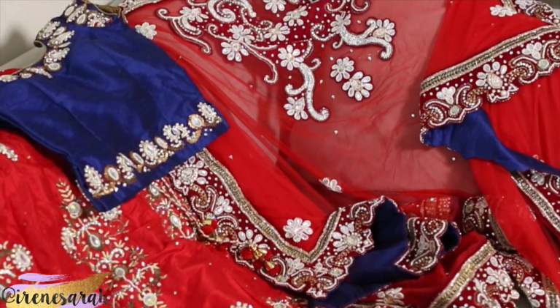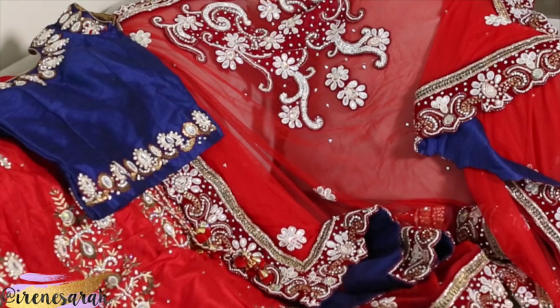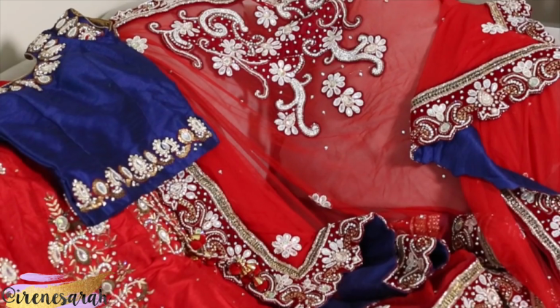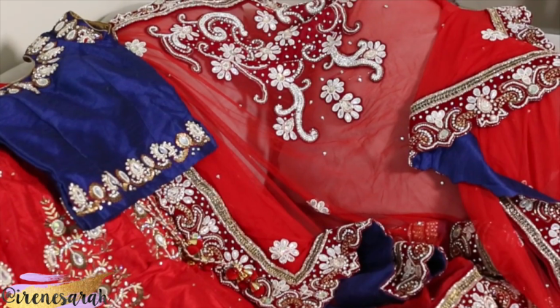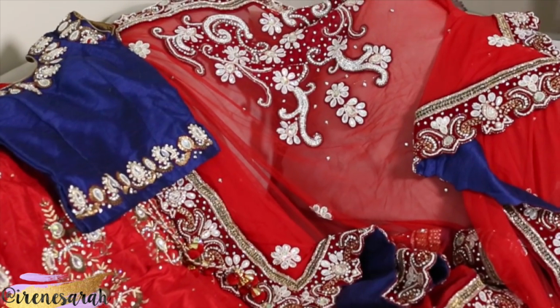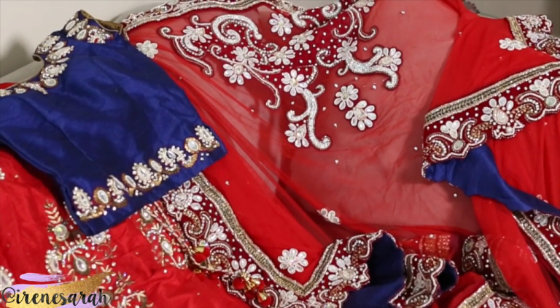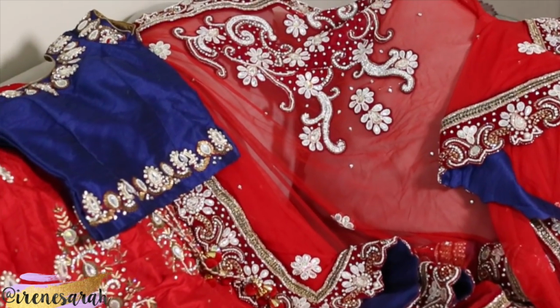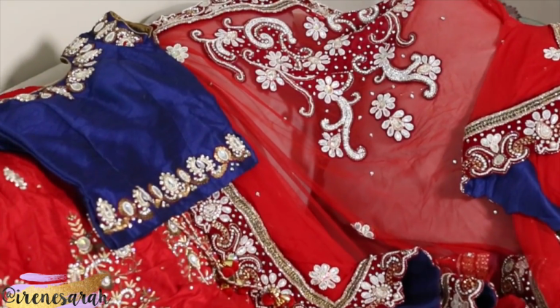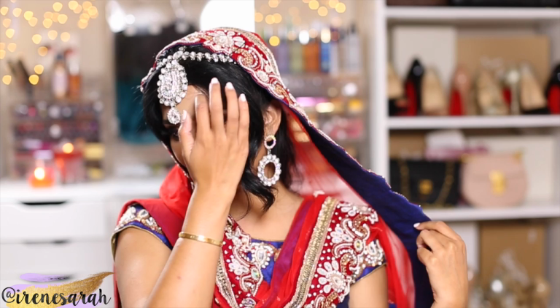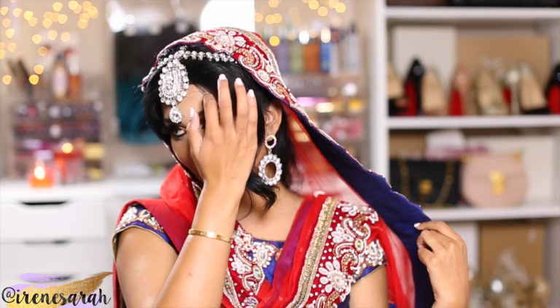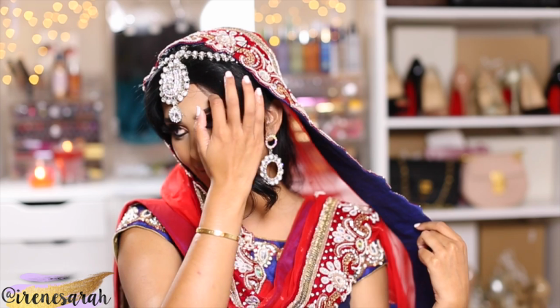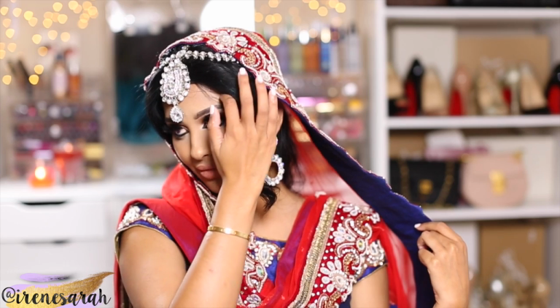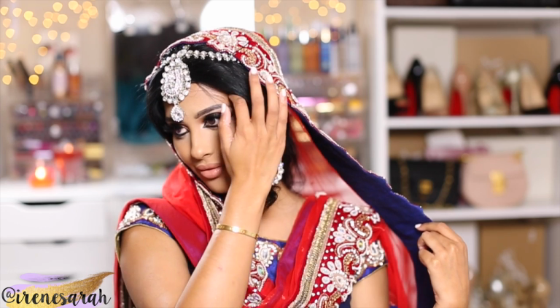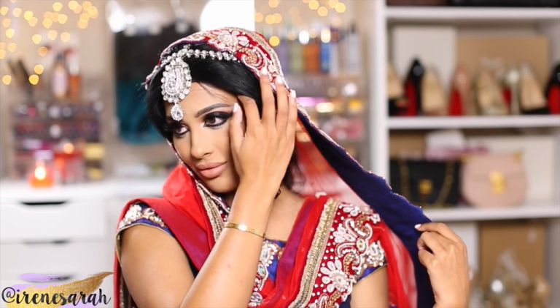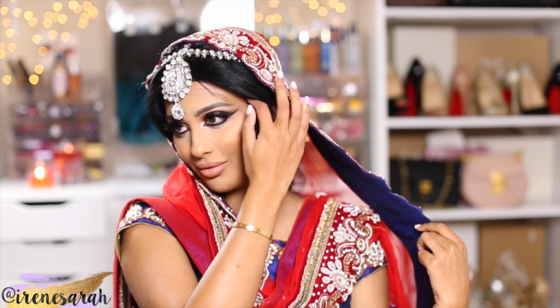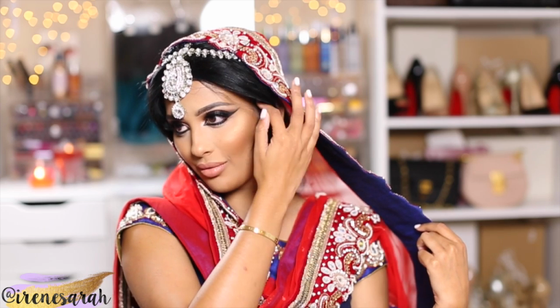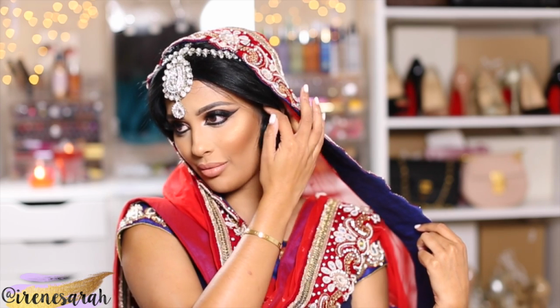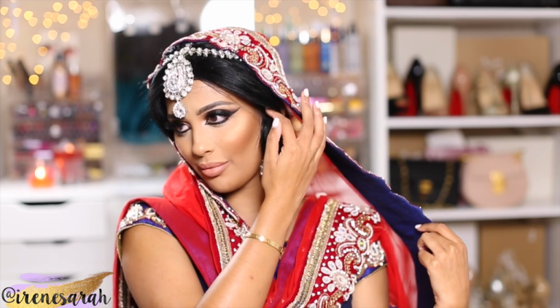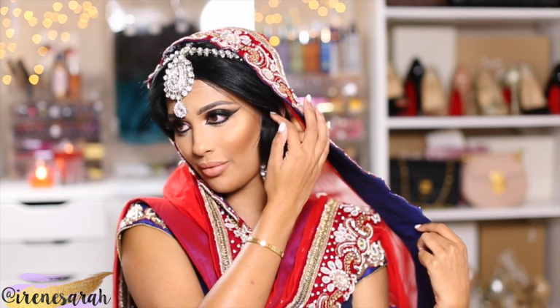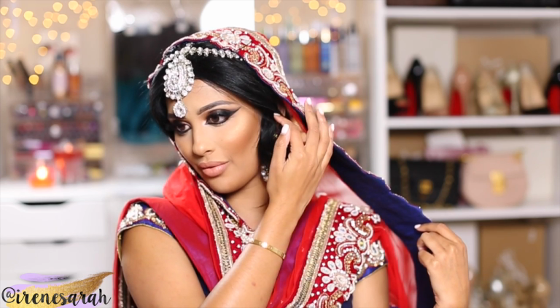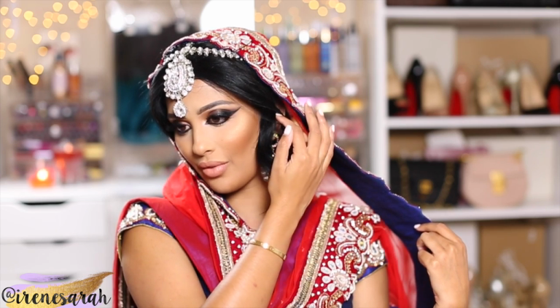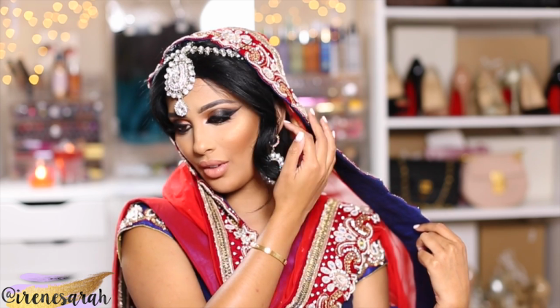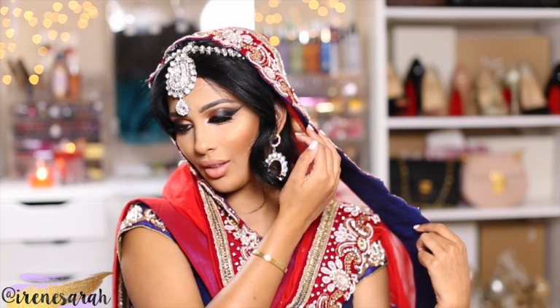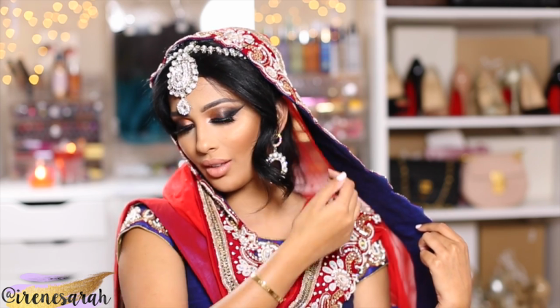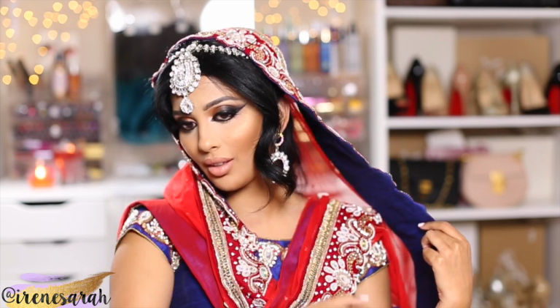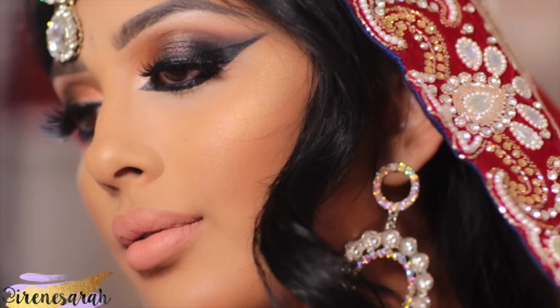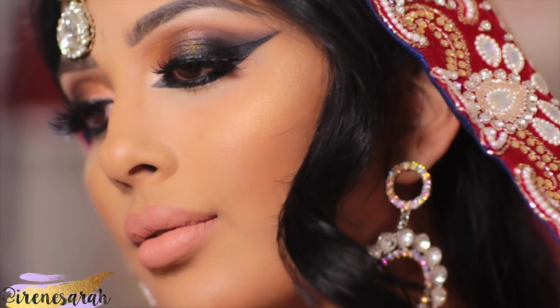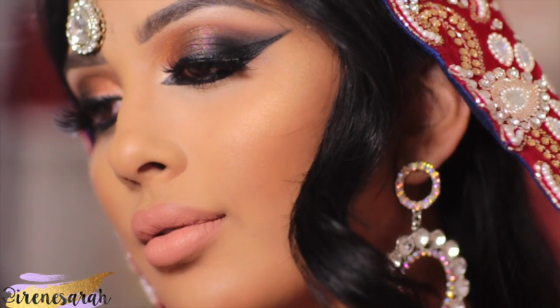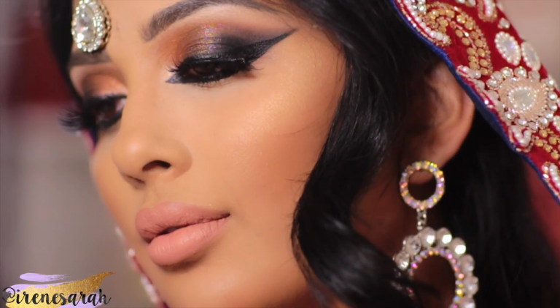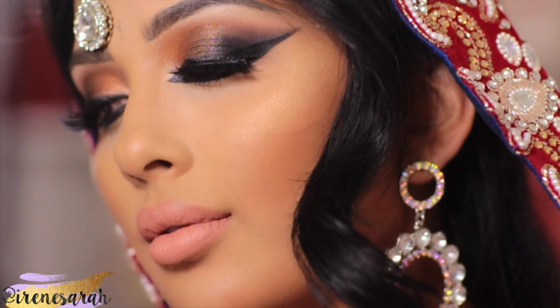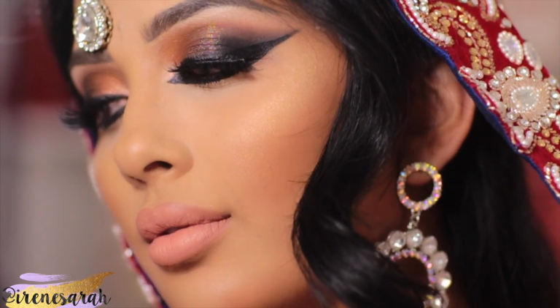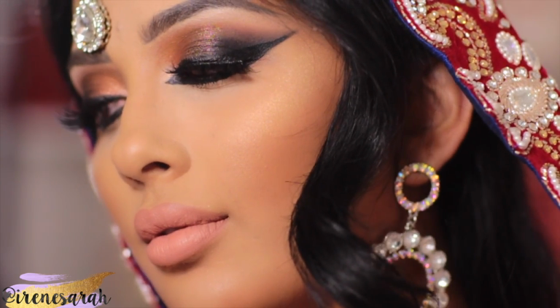It's very different for me — very heavily contoured and a really dramatic Arabic style eye.